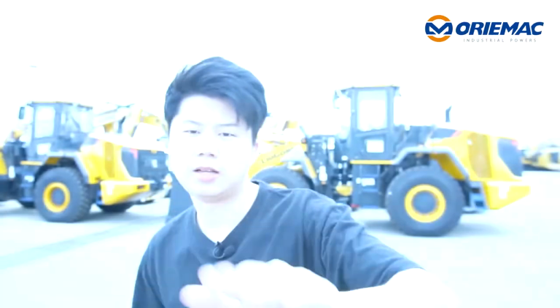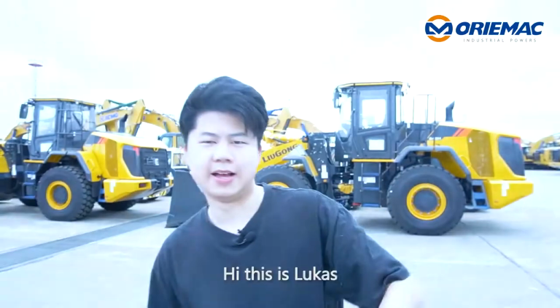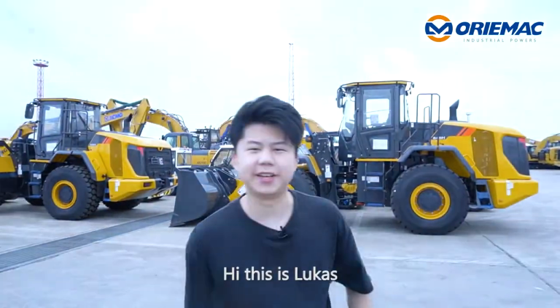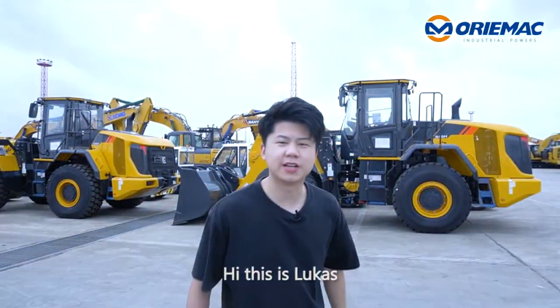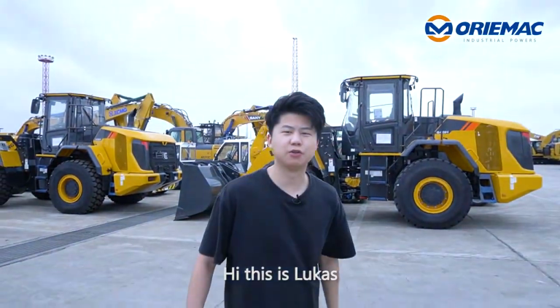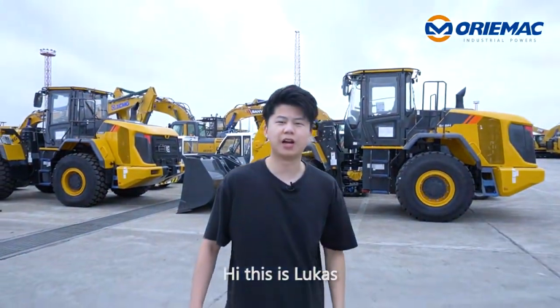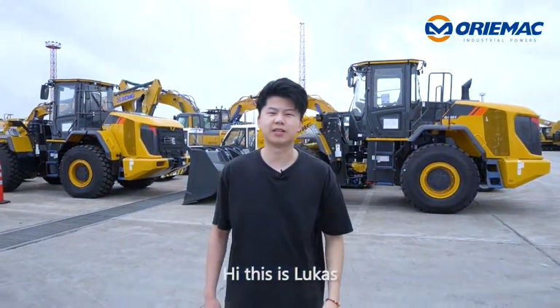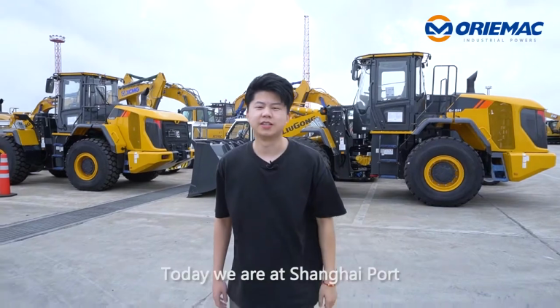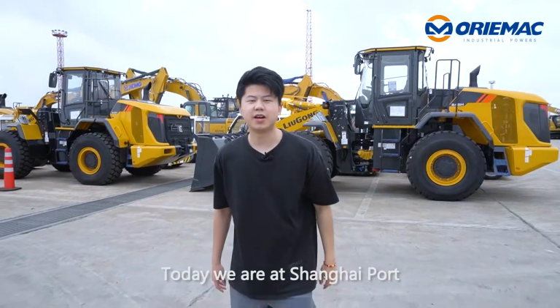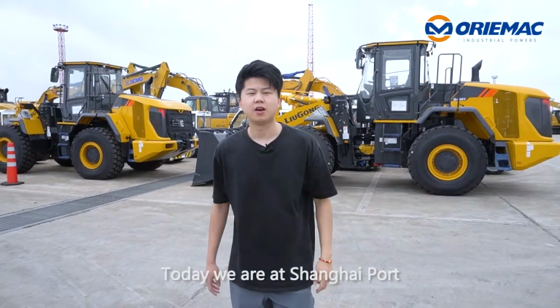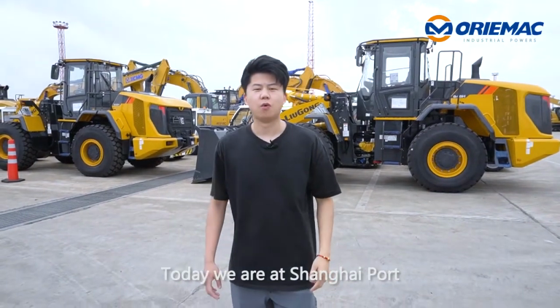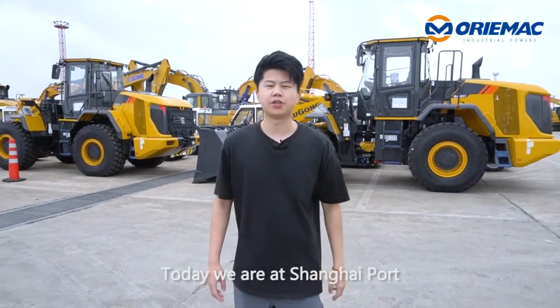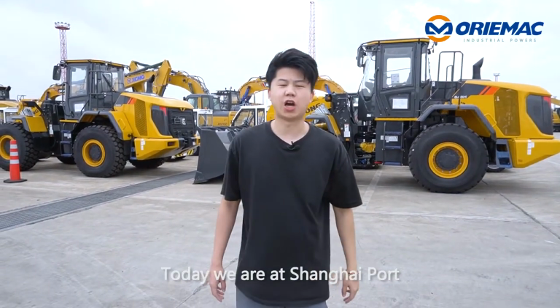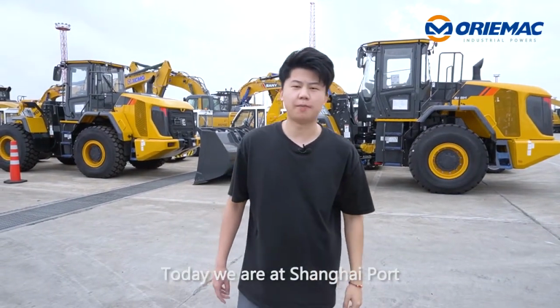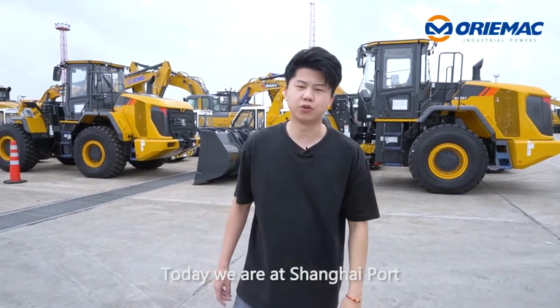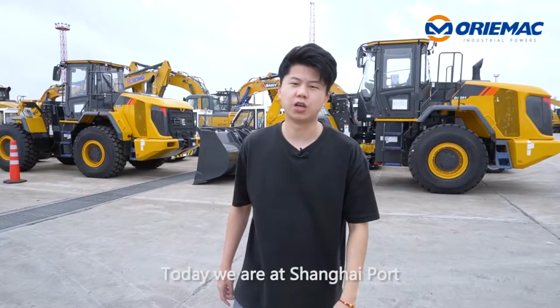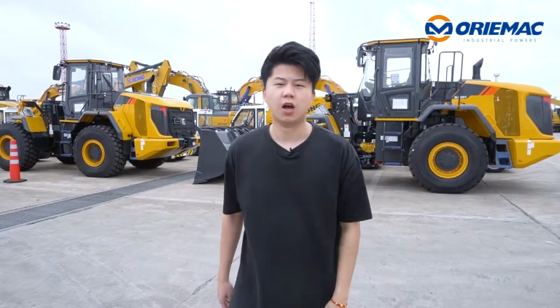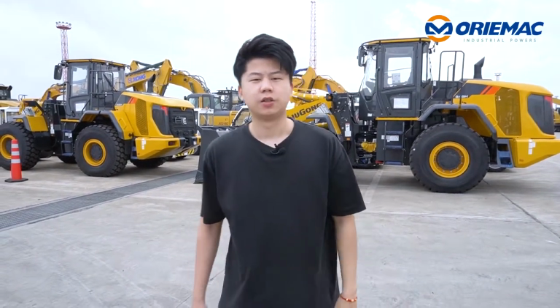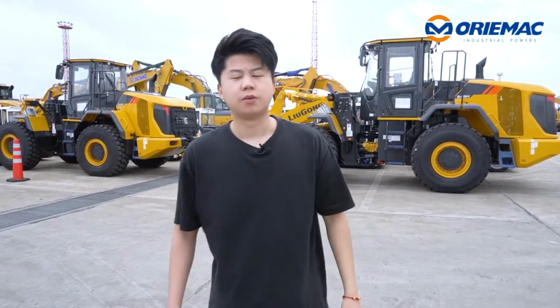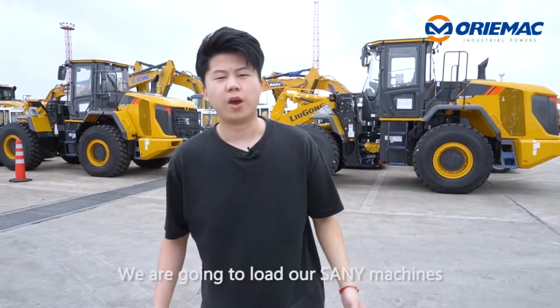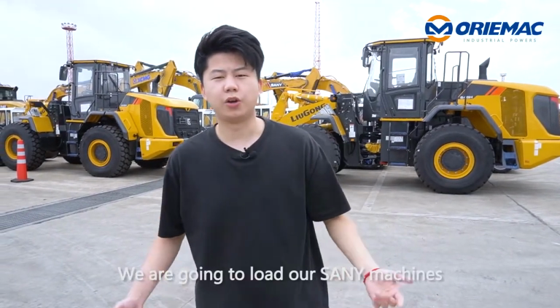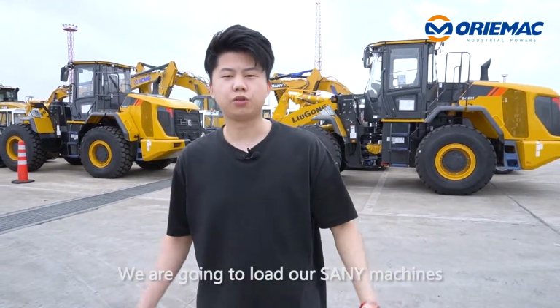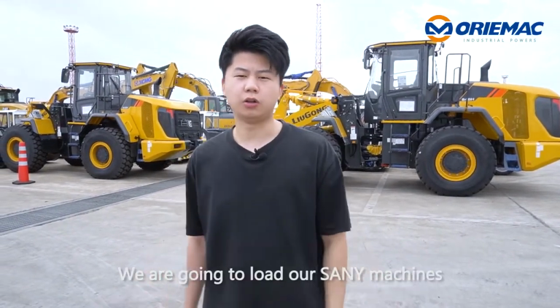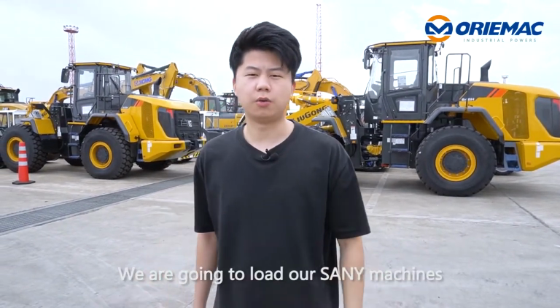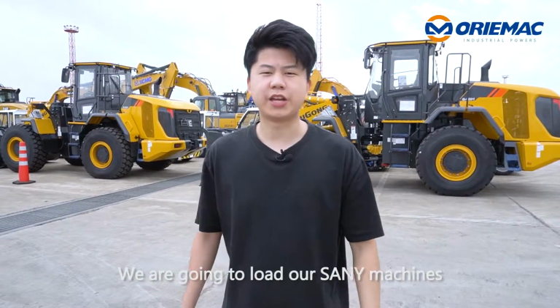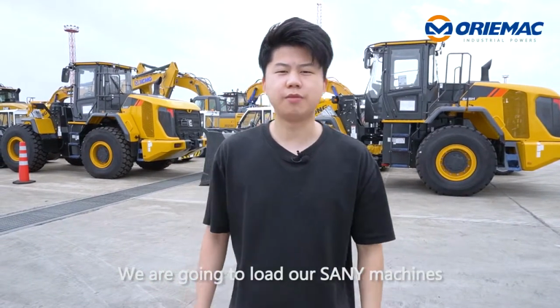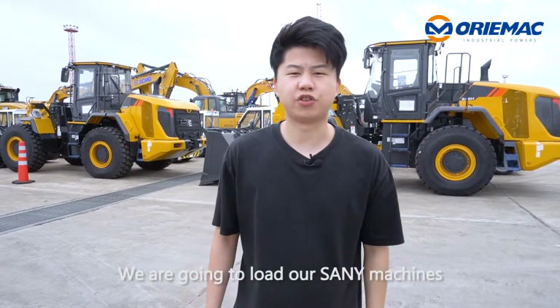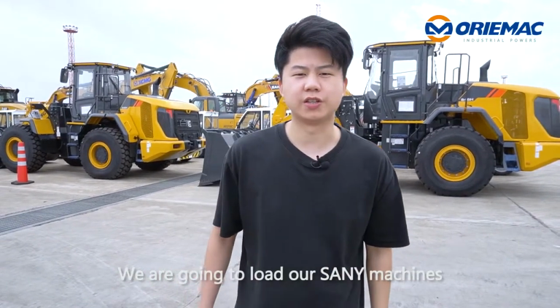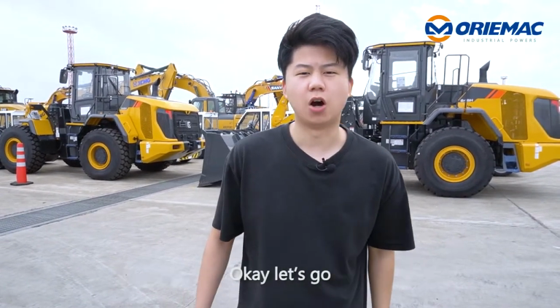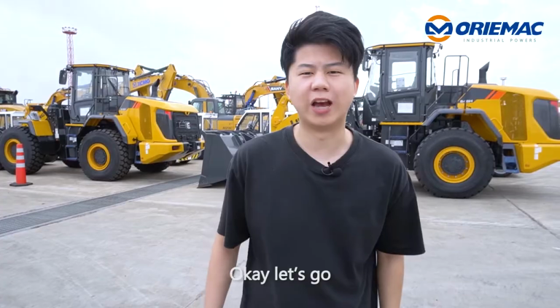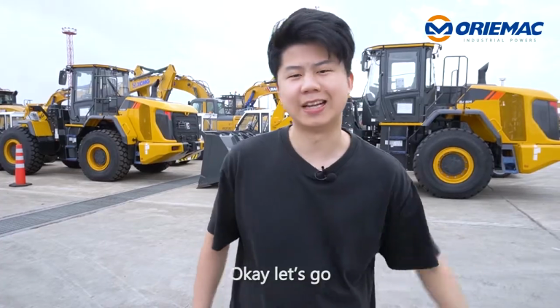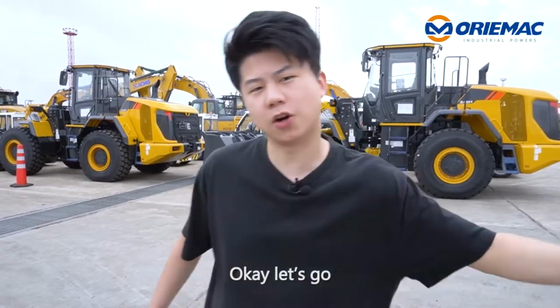Hey, this is Lucas. Today, we are at Shanghai Port. We are going to load our Sany machines. Okay, let's go.